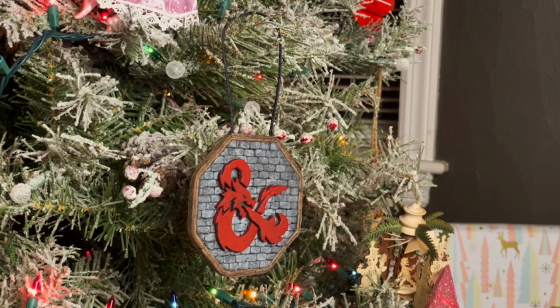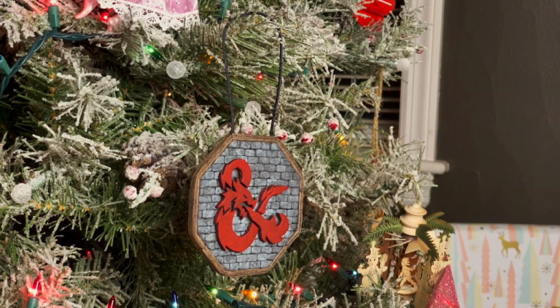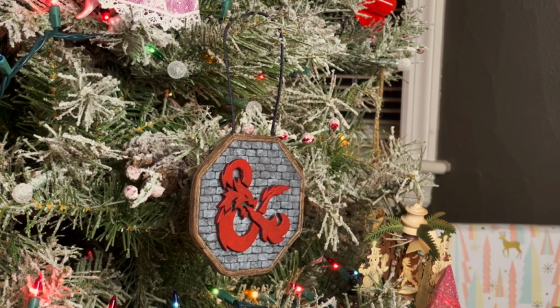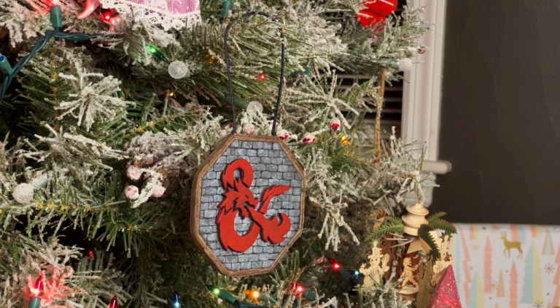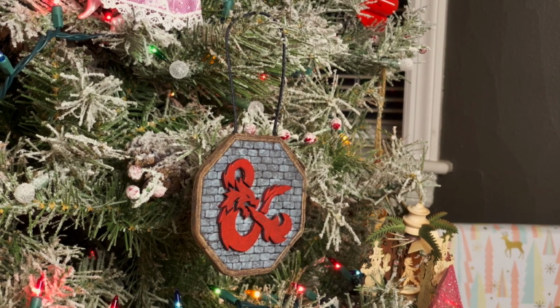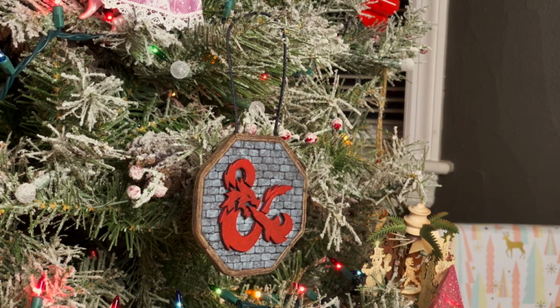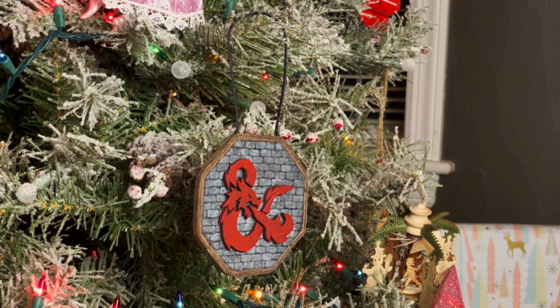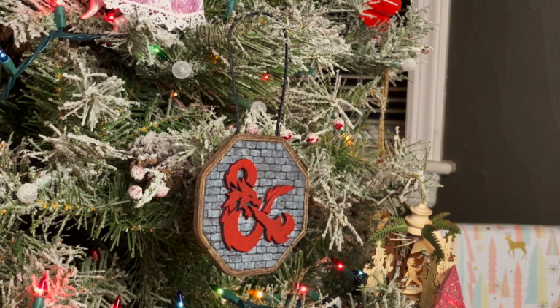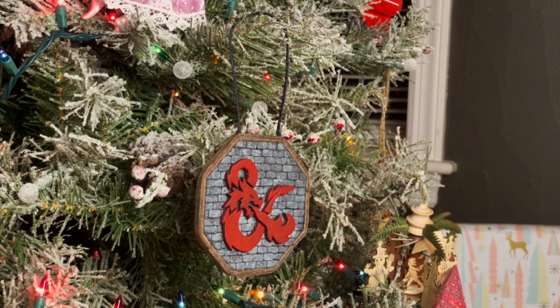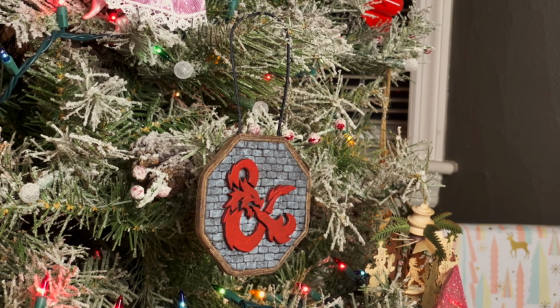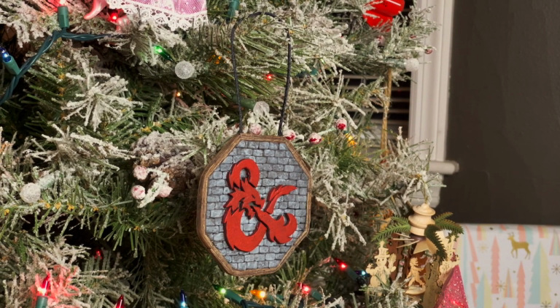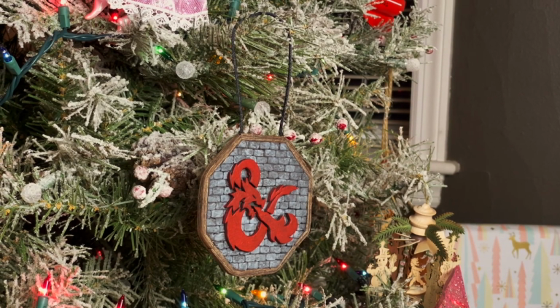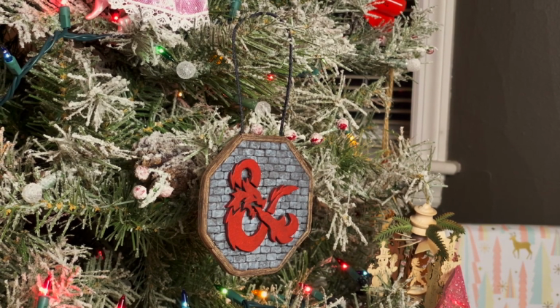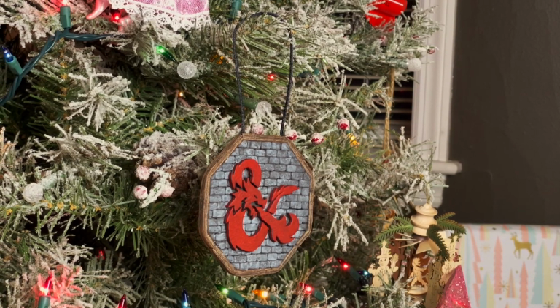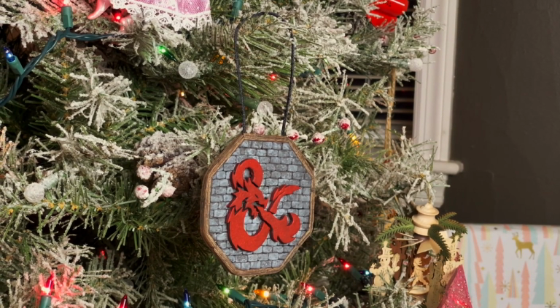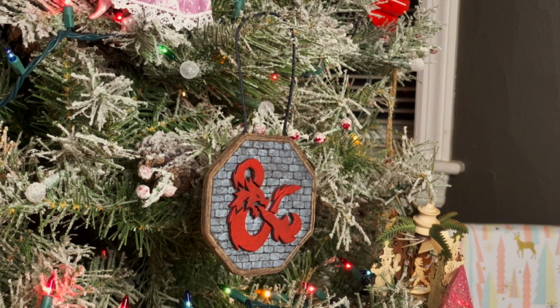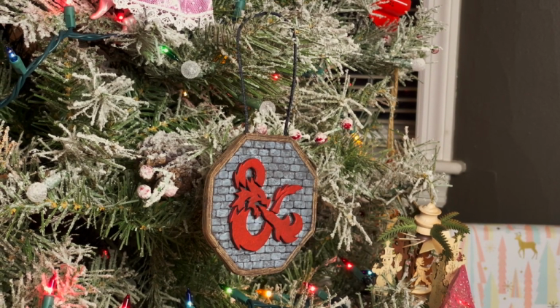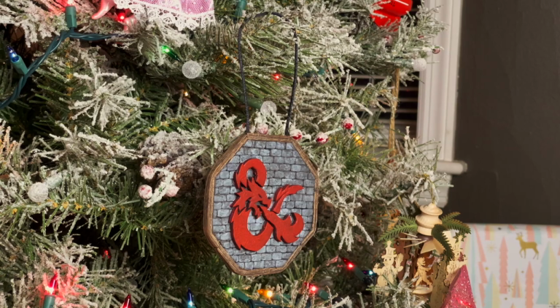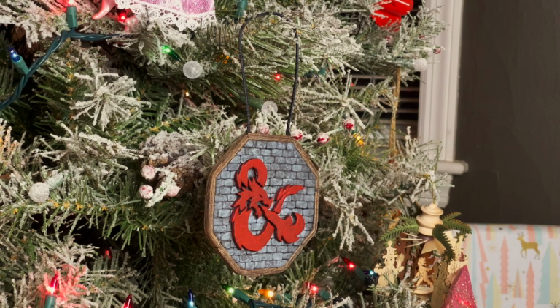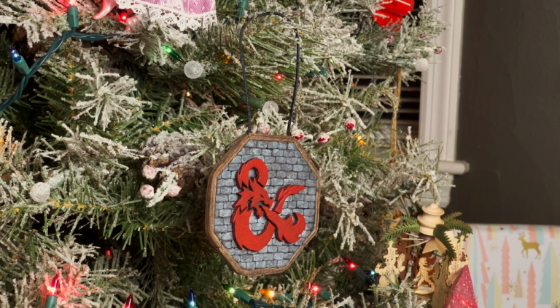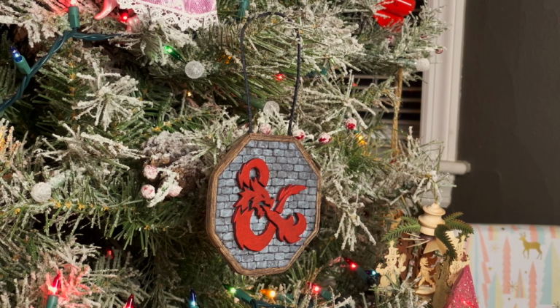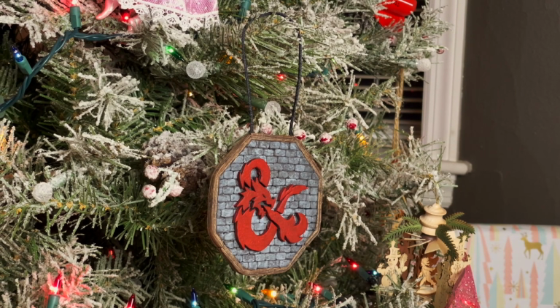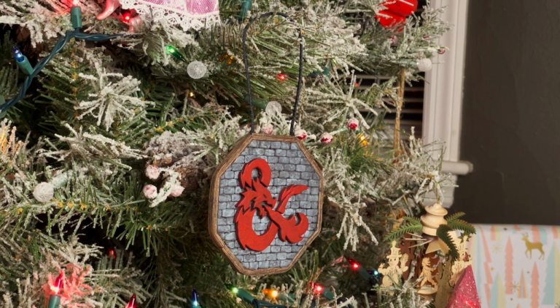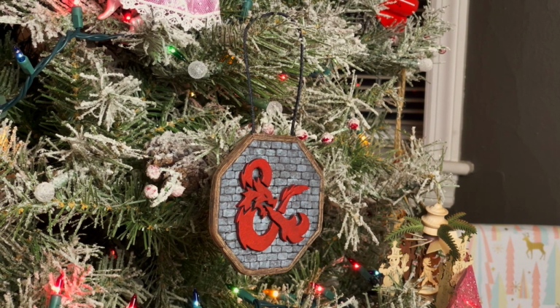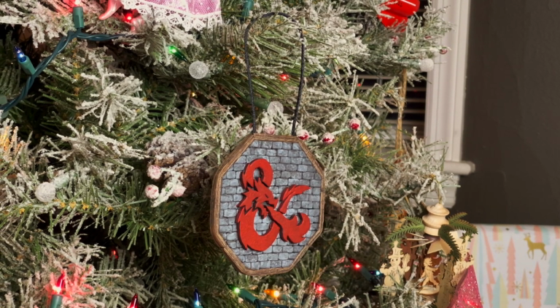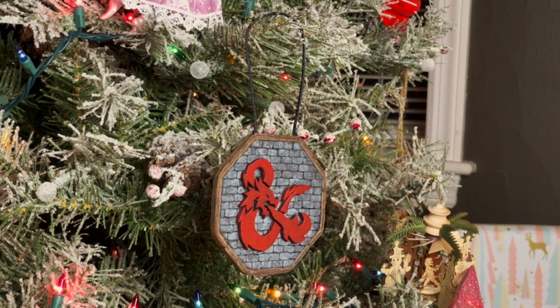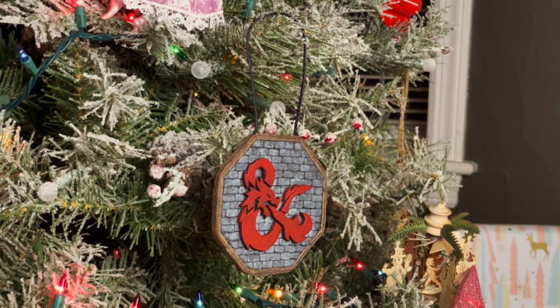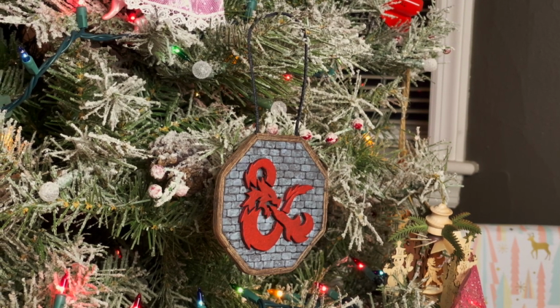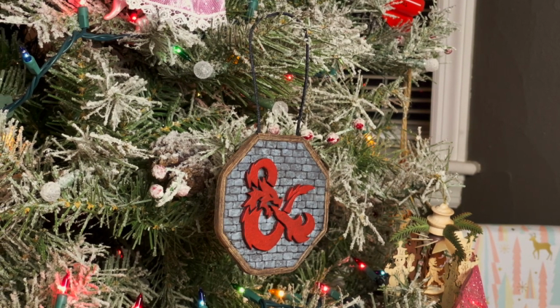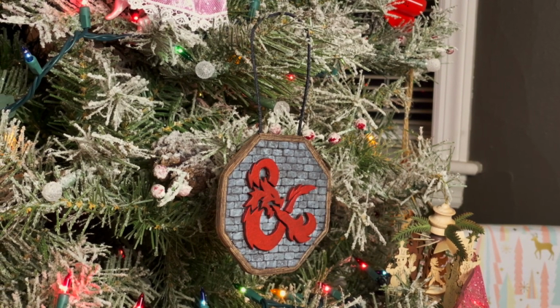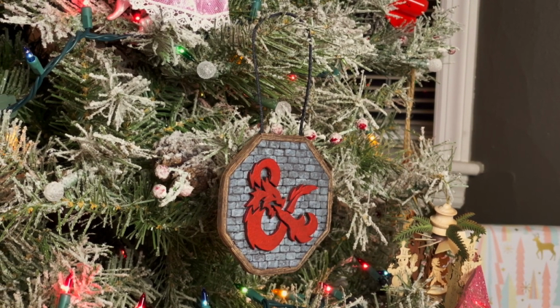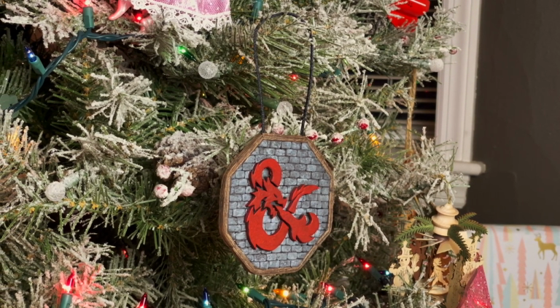Can I make a D&D ornament that looks good and costs basically nothing to make? Let's find out this week.